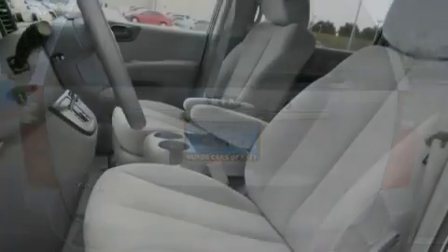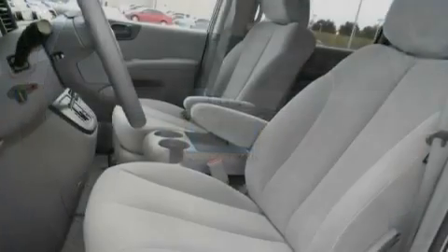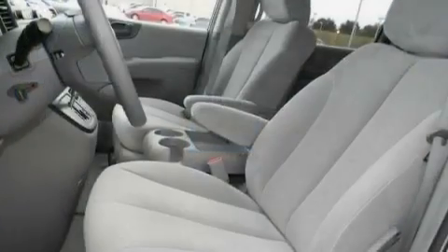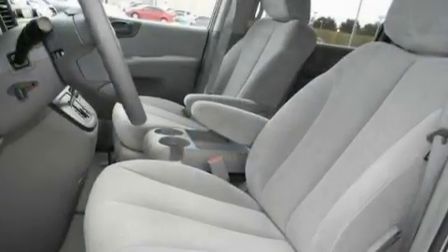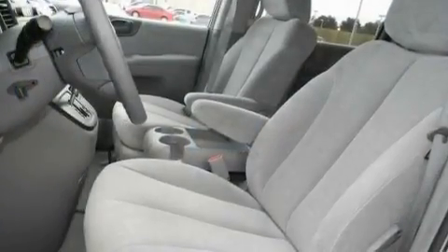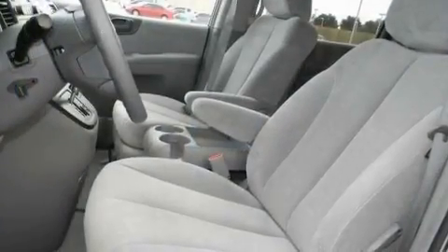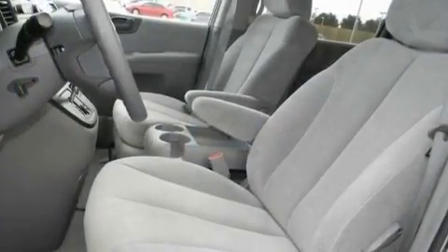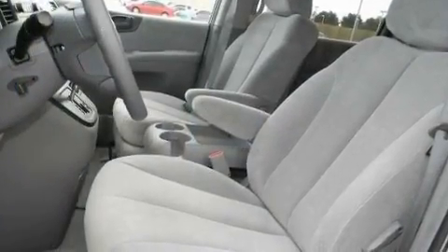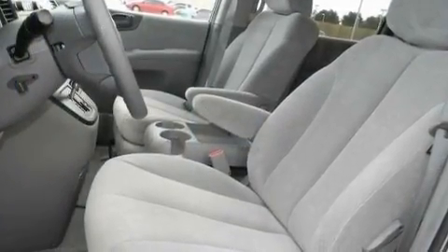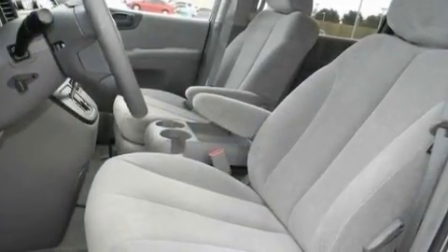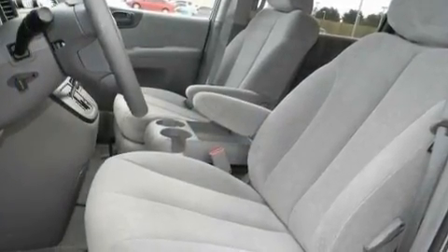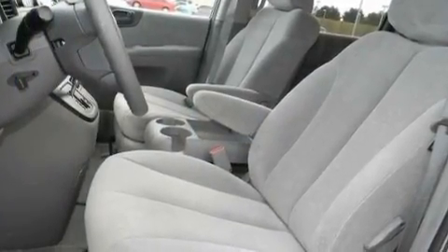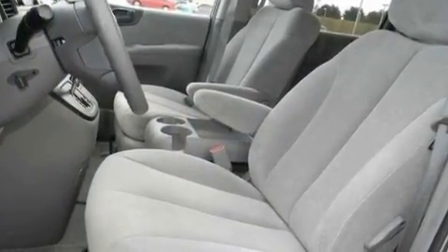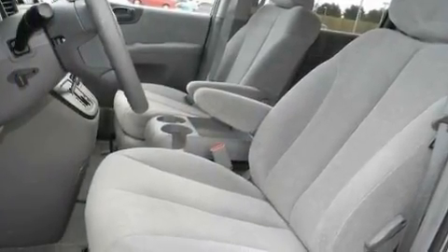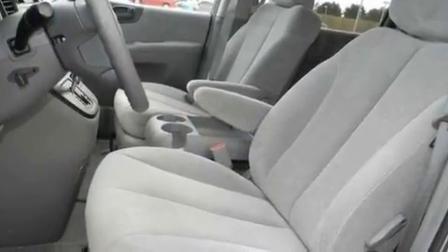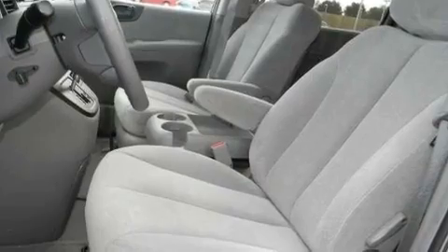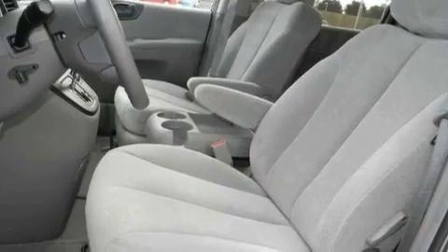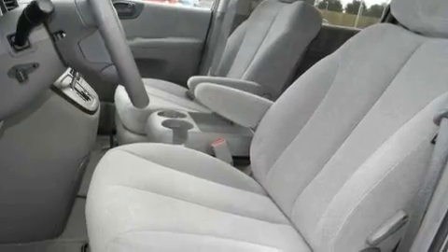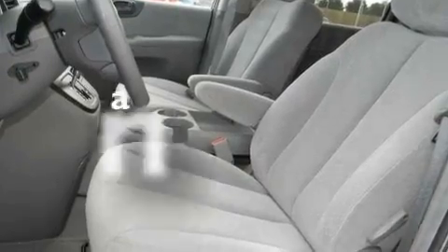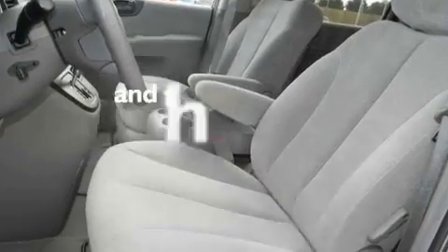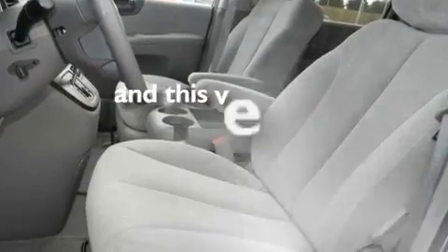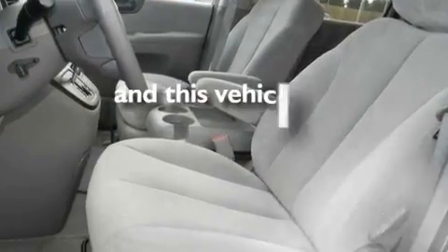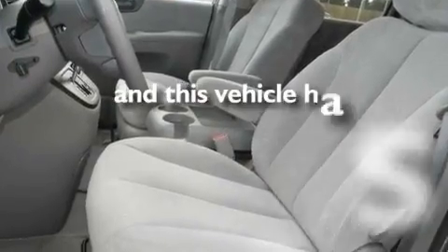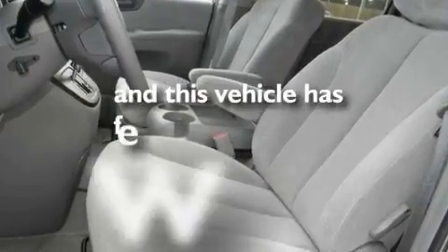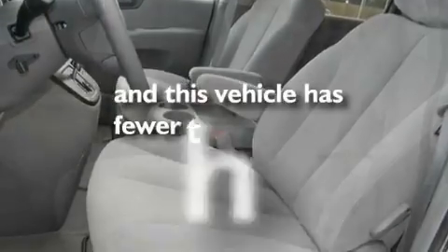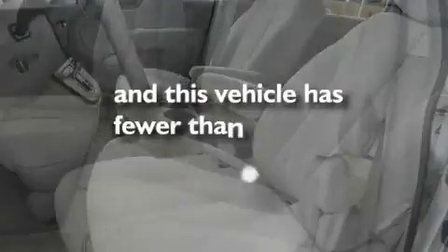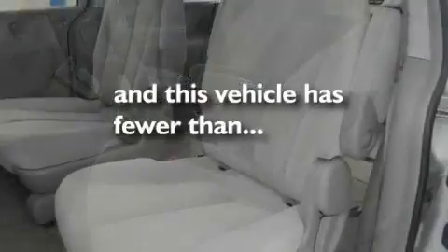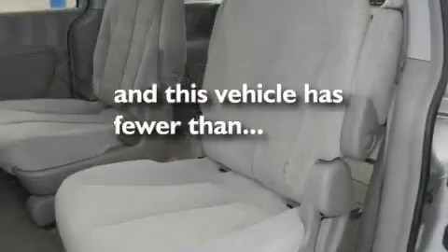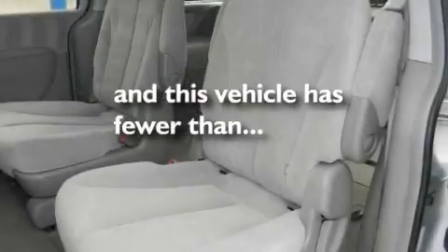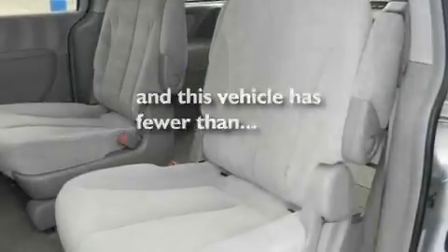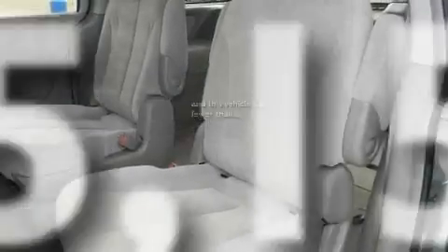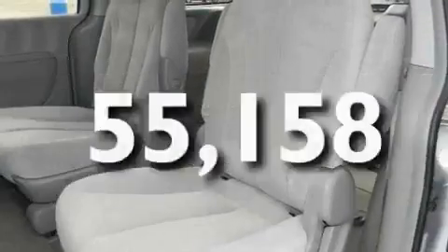Additional features include an anti-lock braking system, side curtain airbags, a keyless entry system, and this vehicle has fewer than 56,000 miles on the odometer.